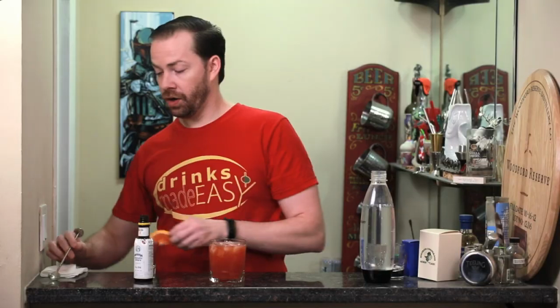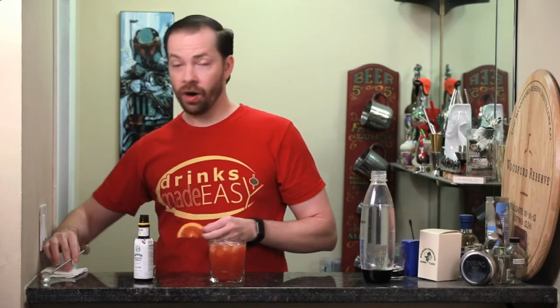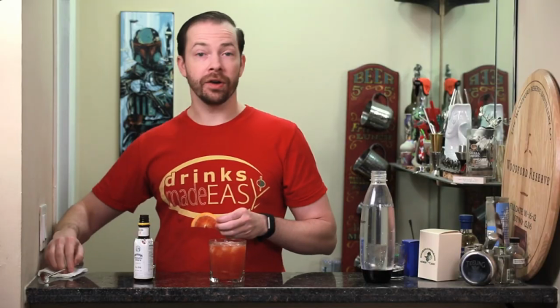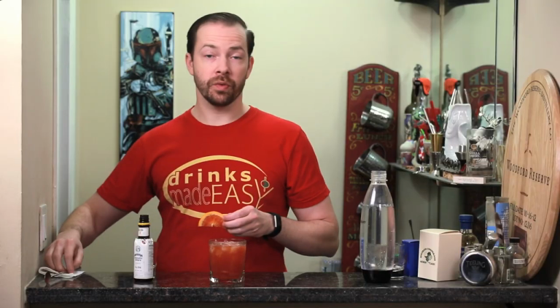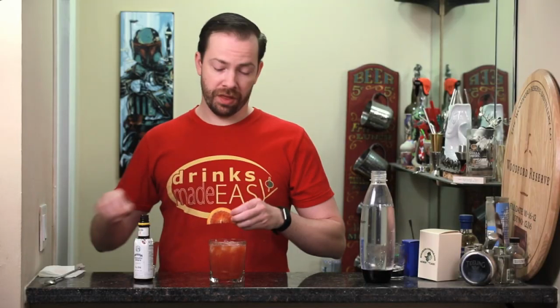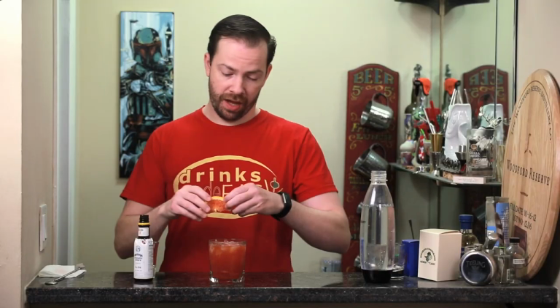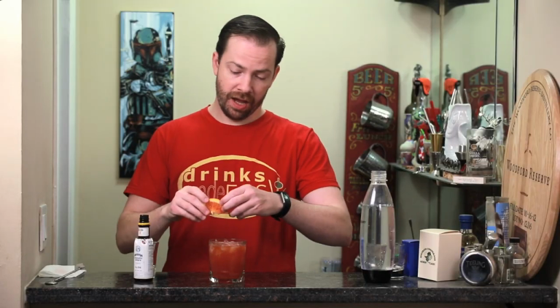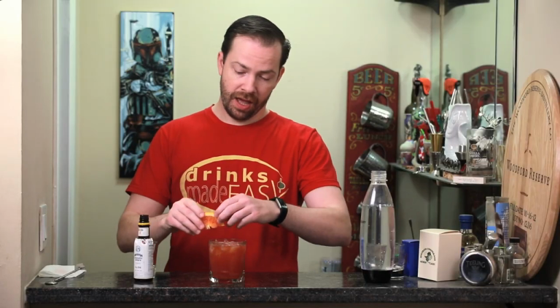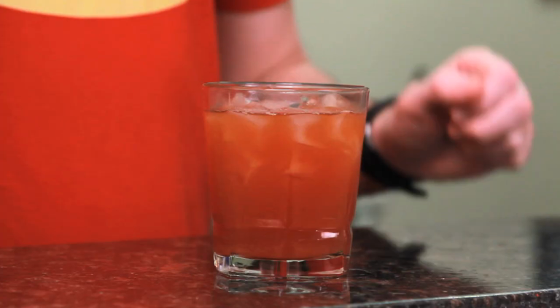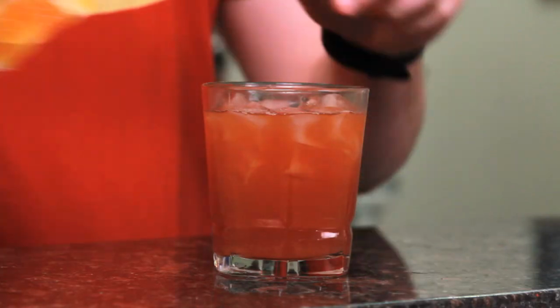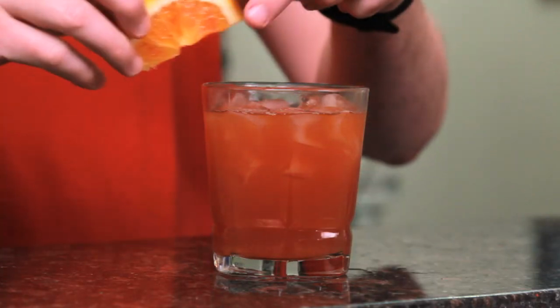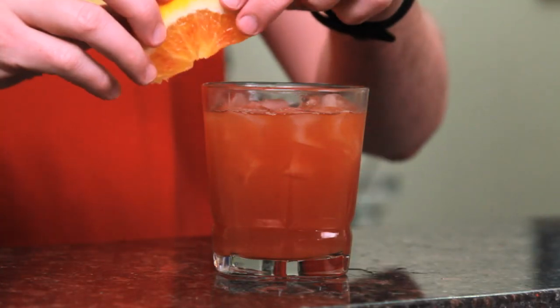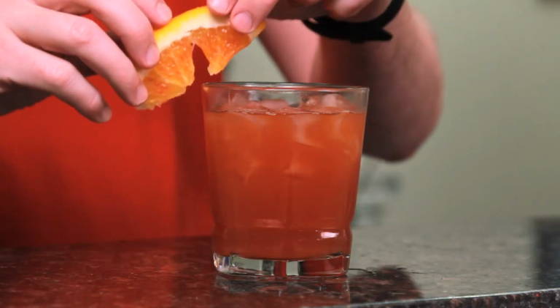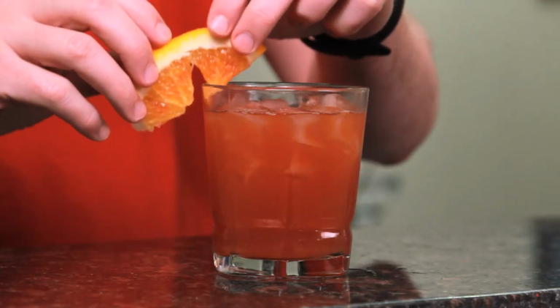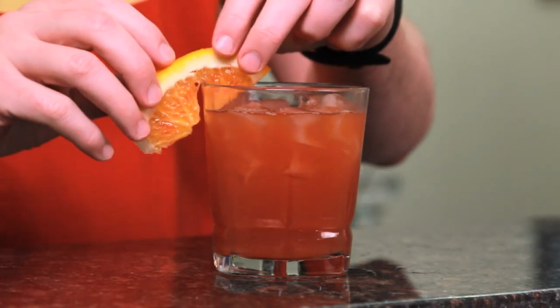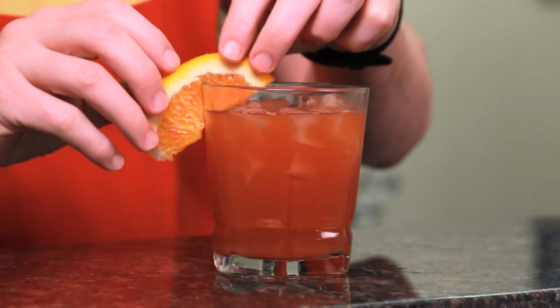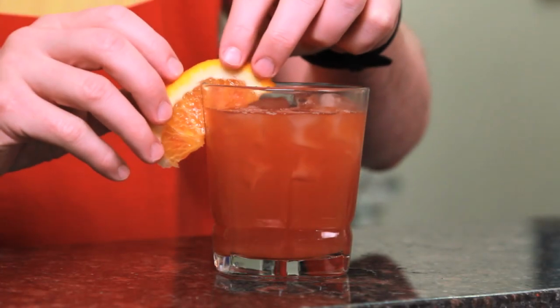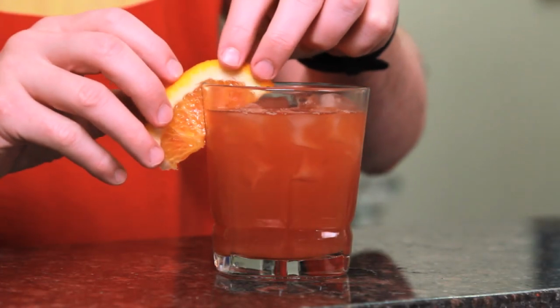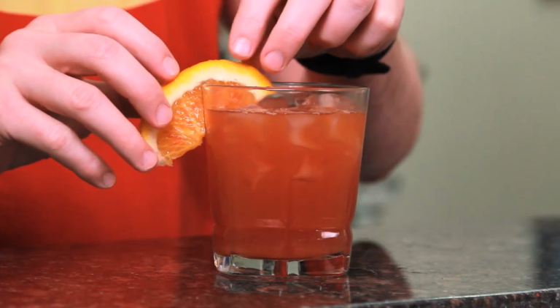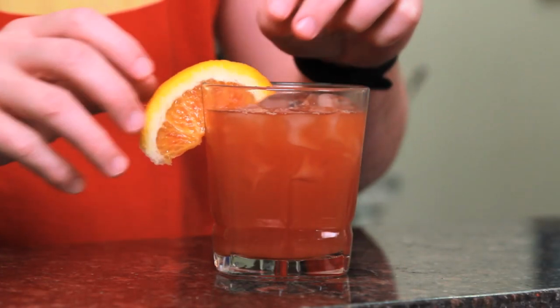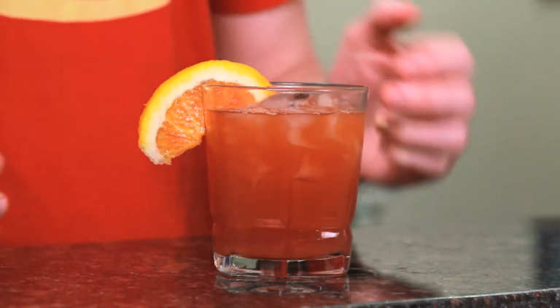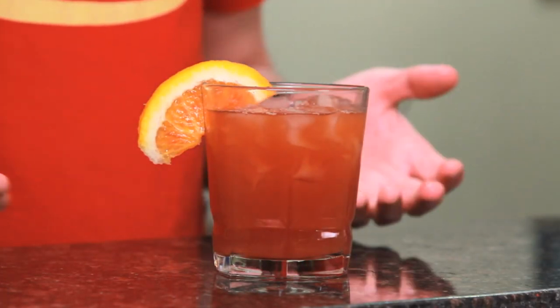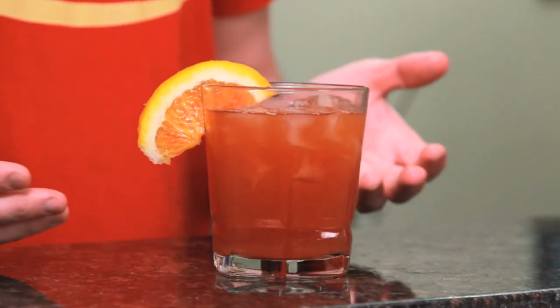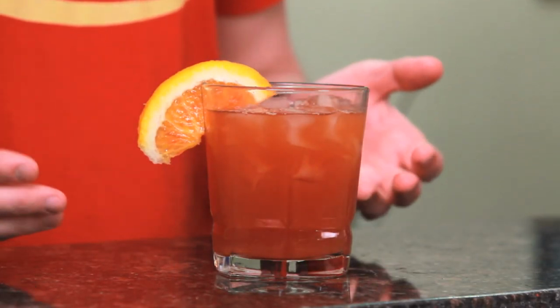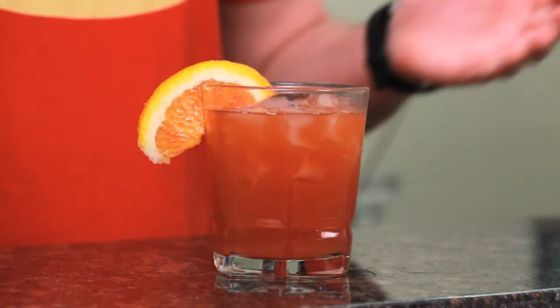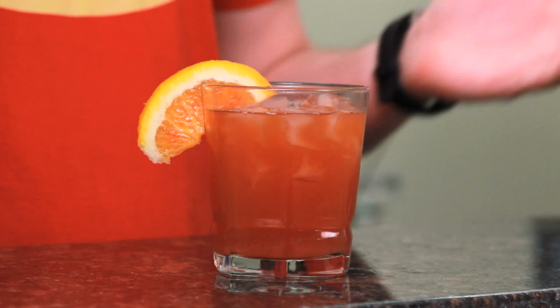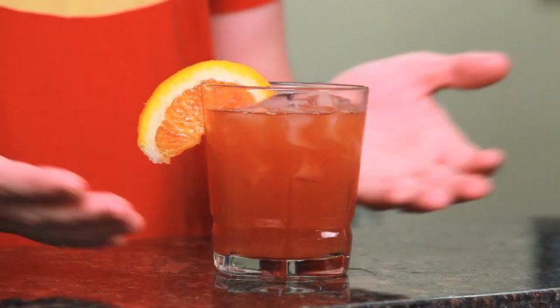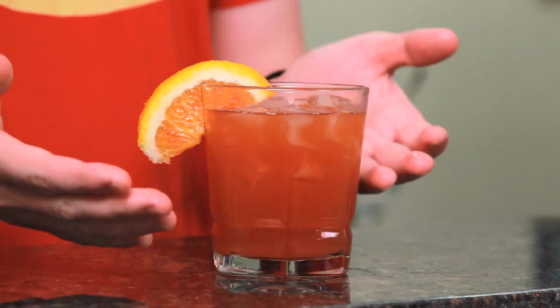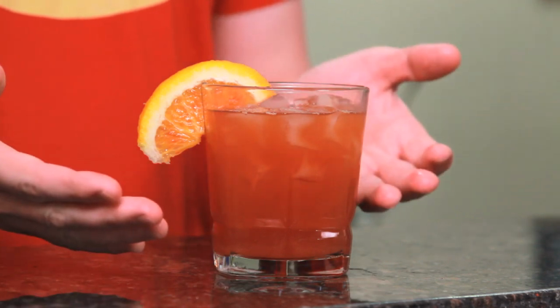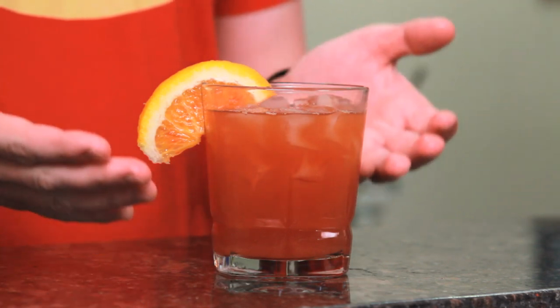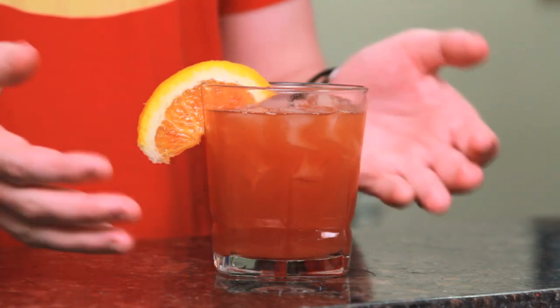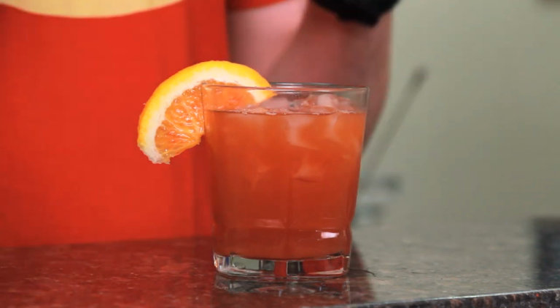Garnish with a half moon of a blood orange, and easy as that, you have the blood moon cocktail.